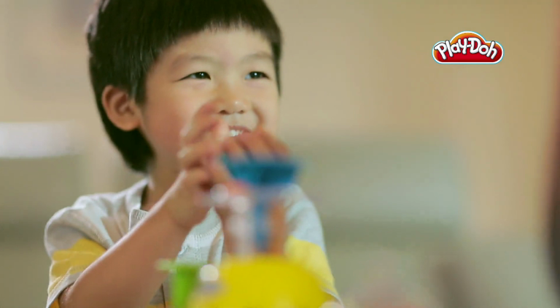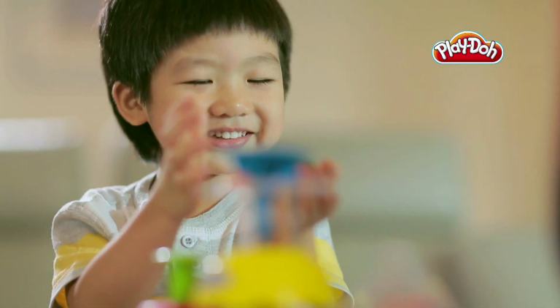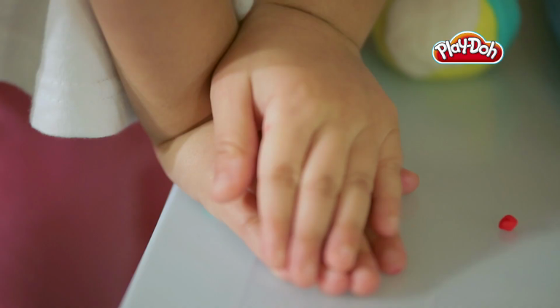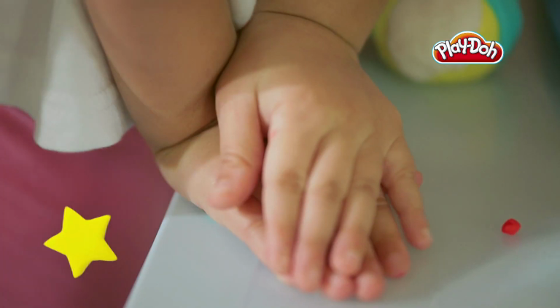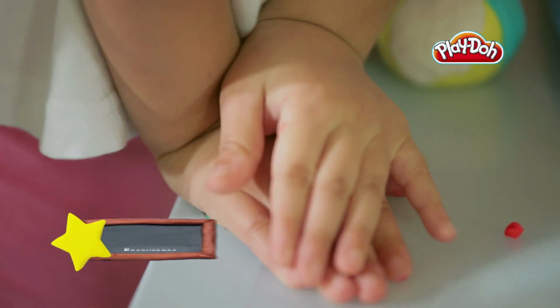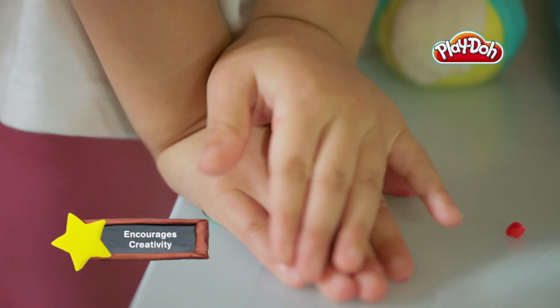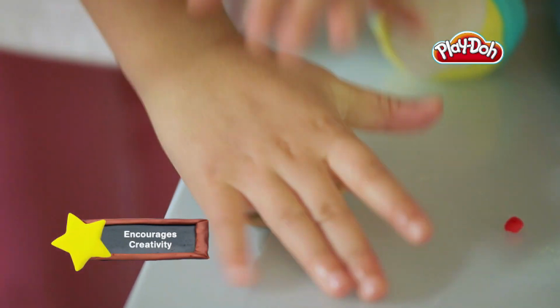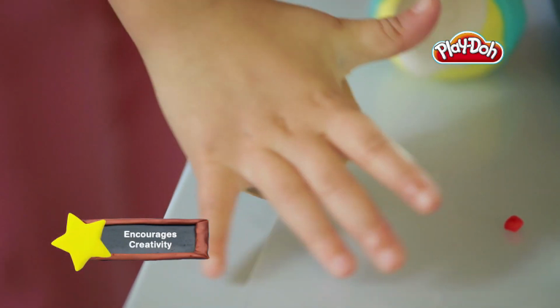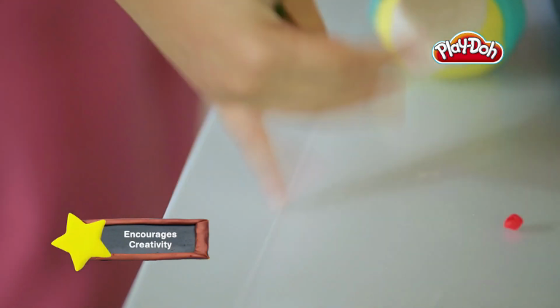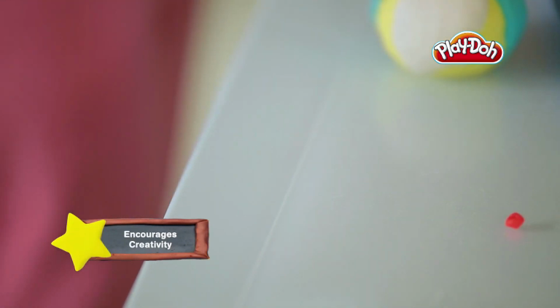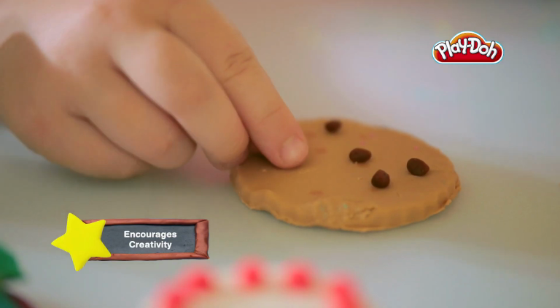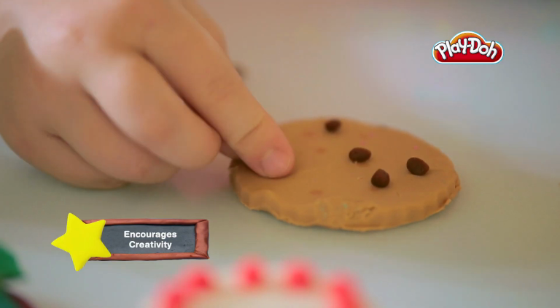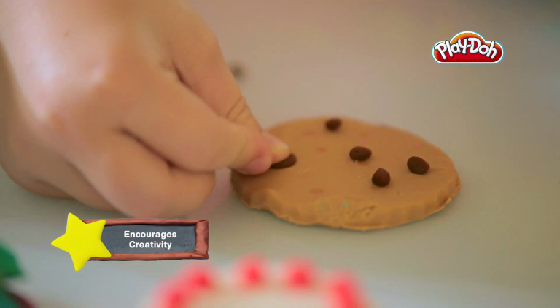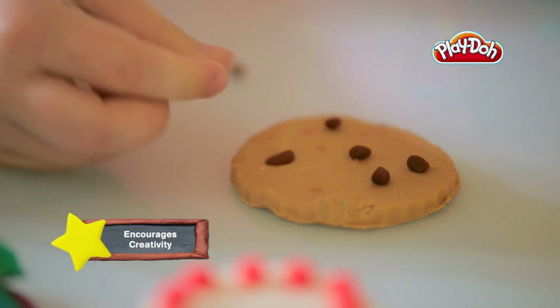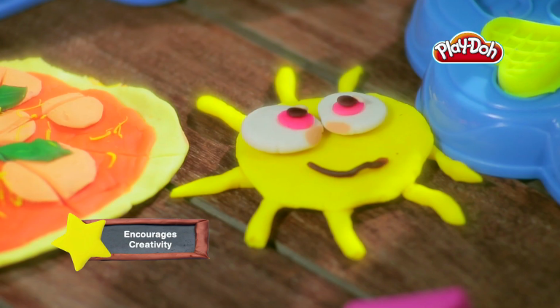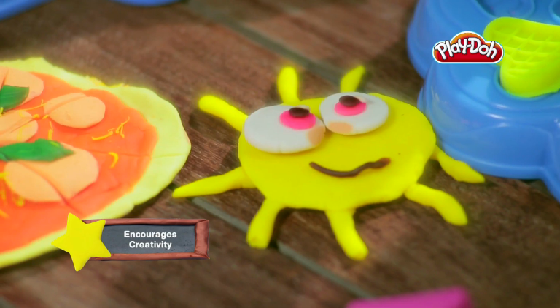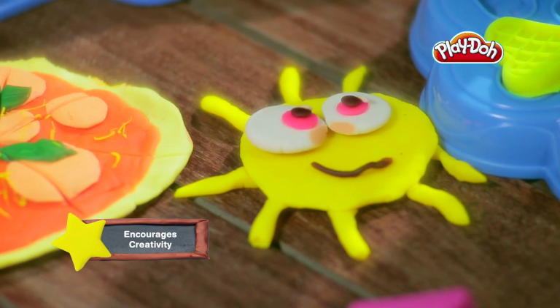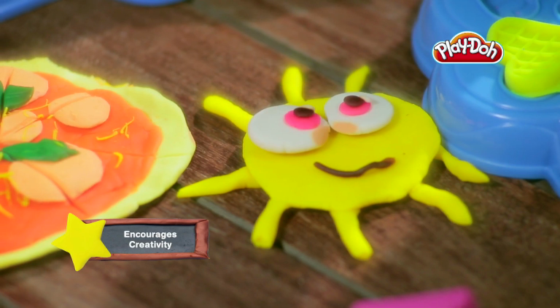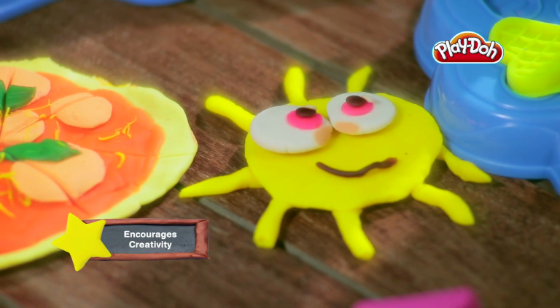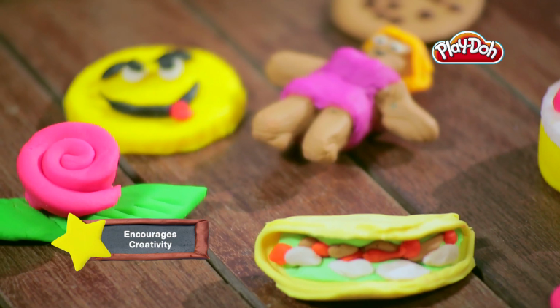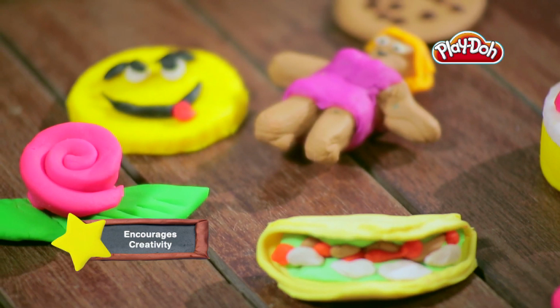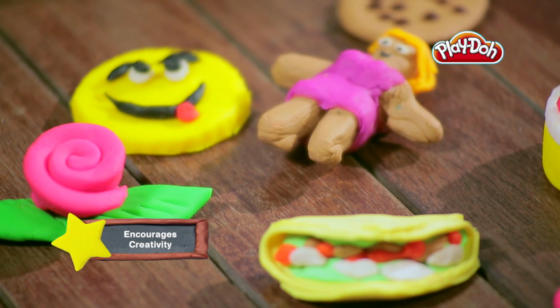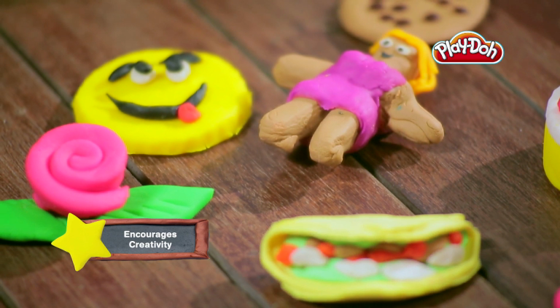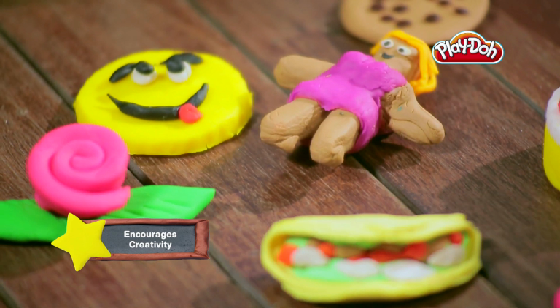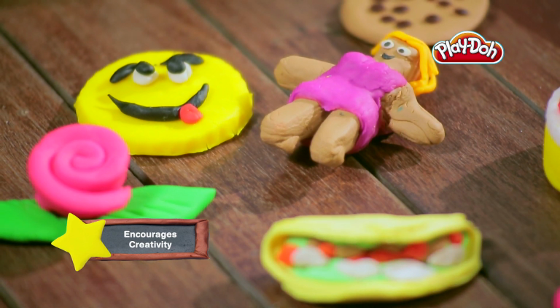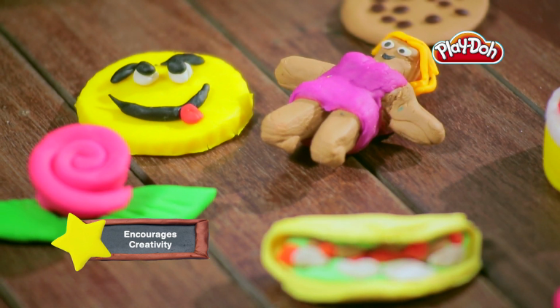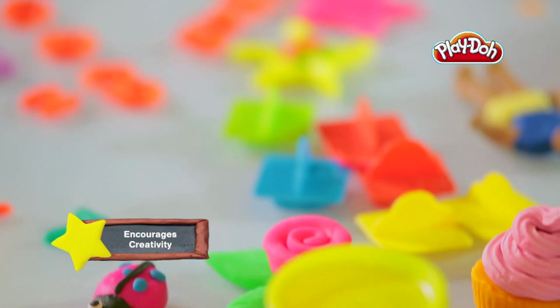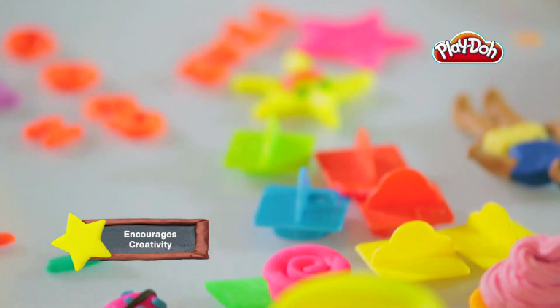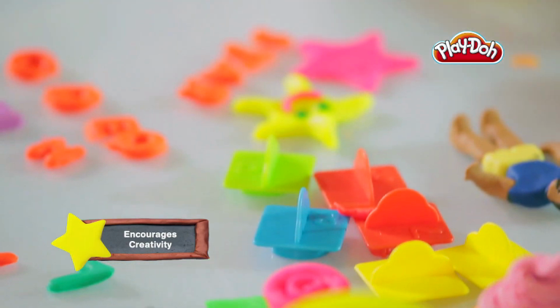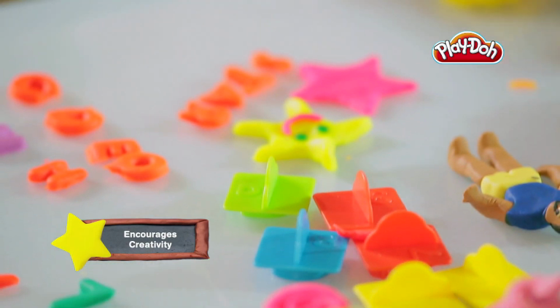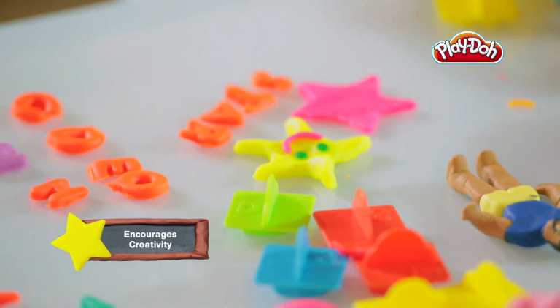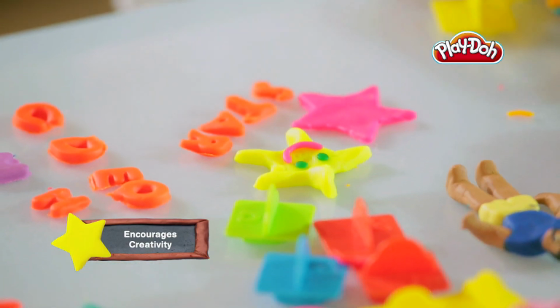For example, a simple circle can become a cookie, a sun or even a happy face, all depending on the child's own creativity.